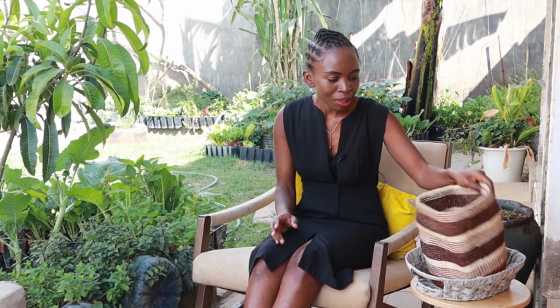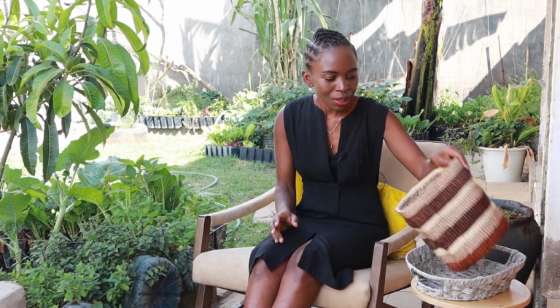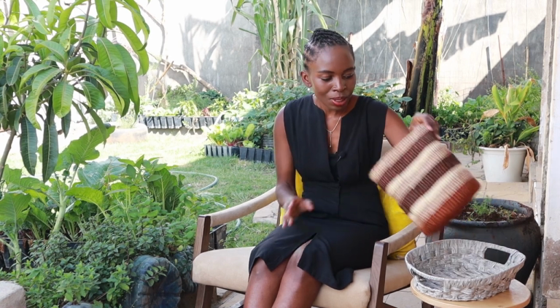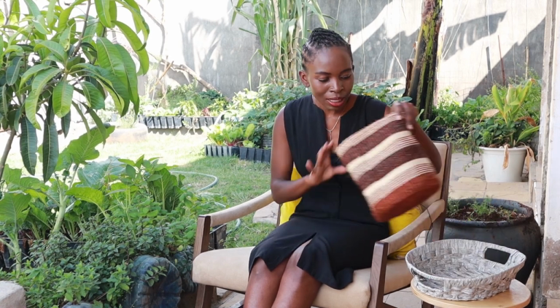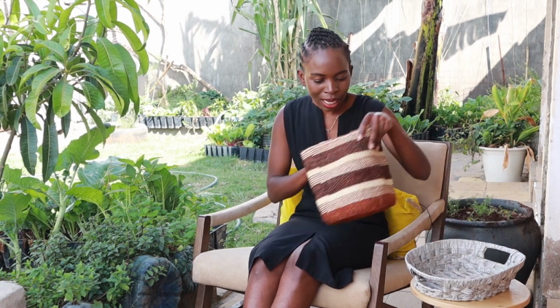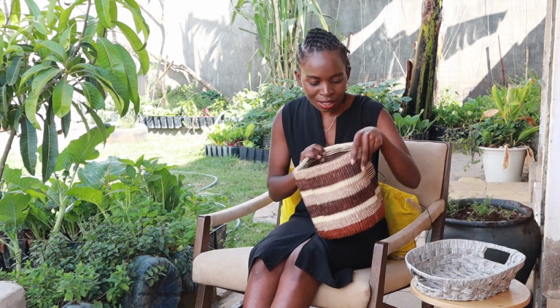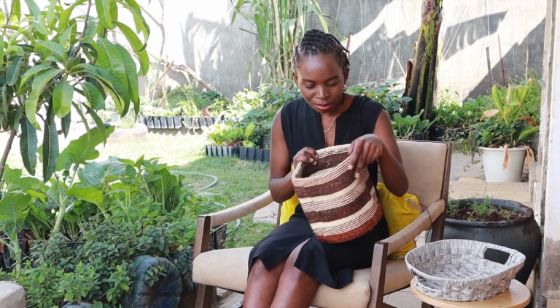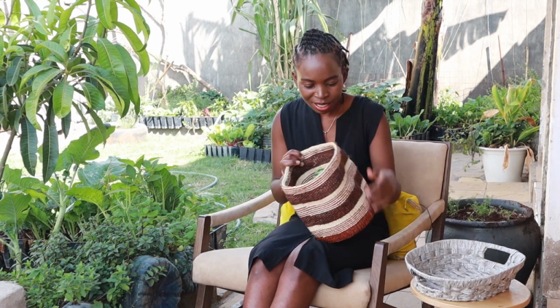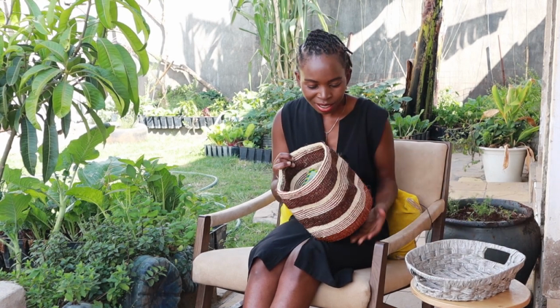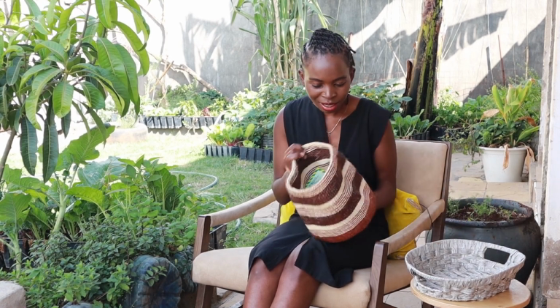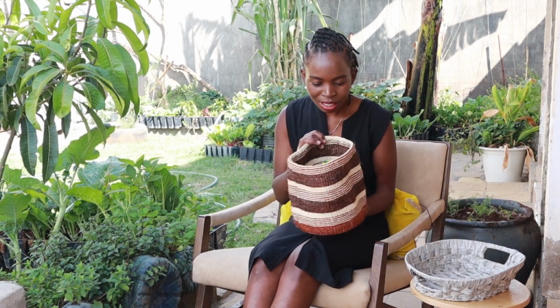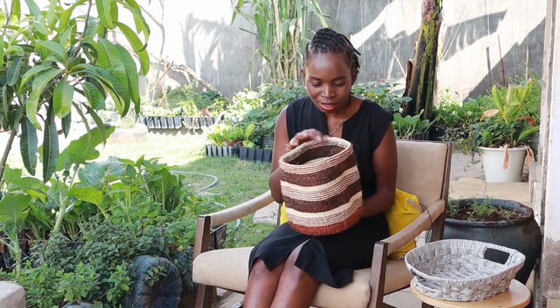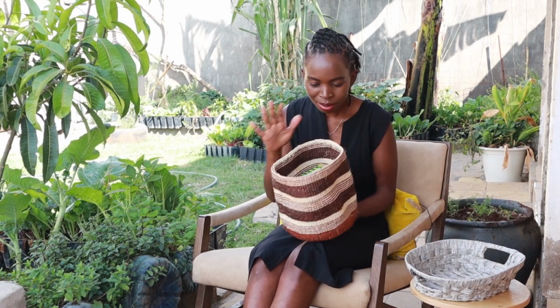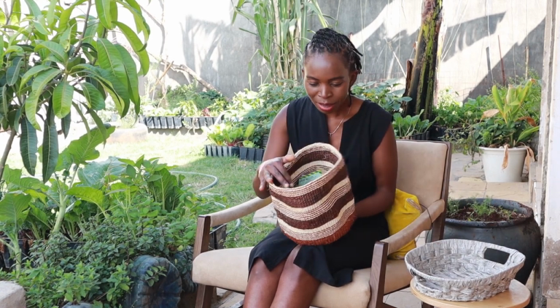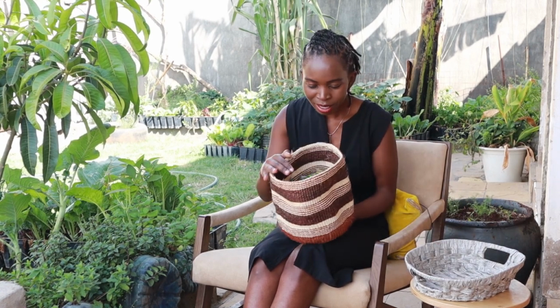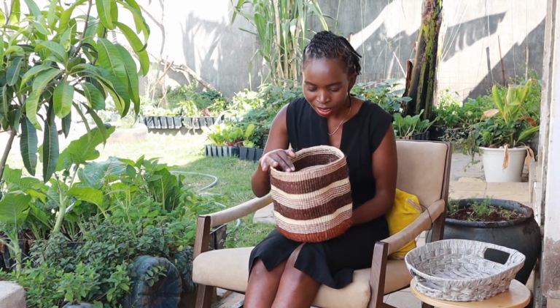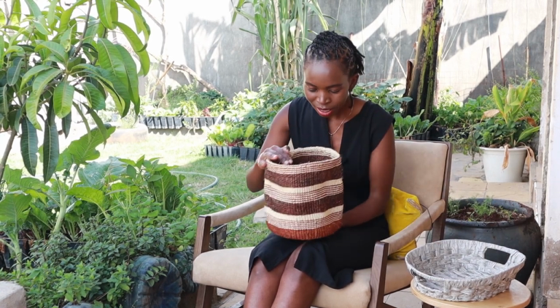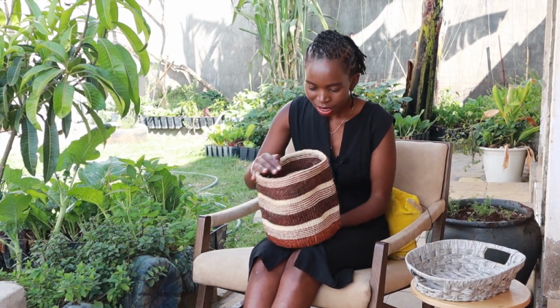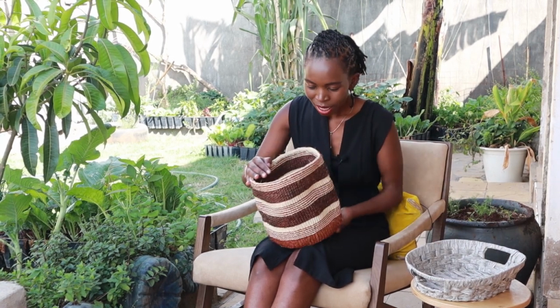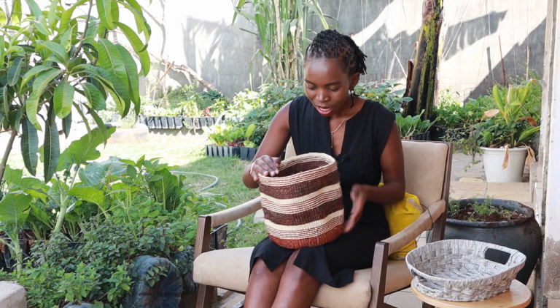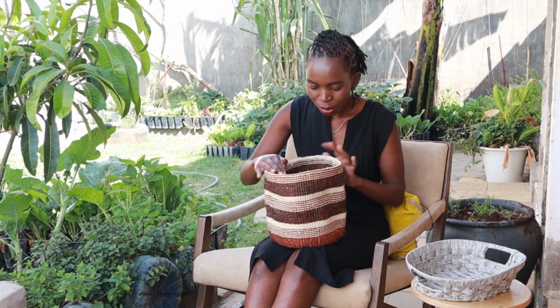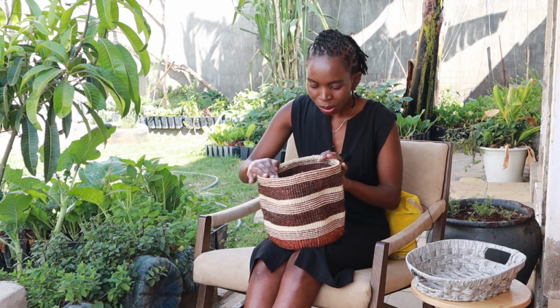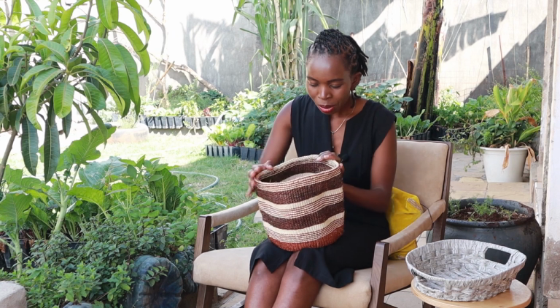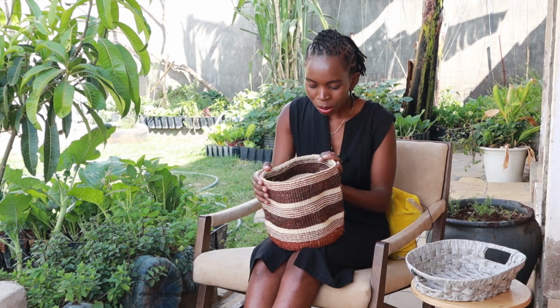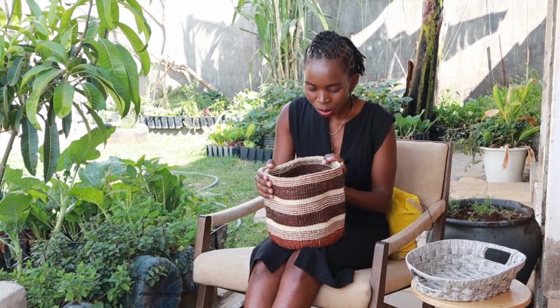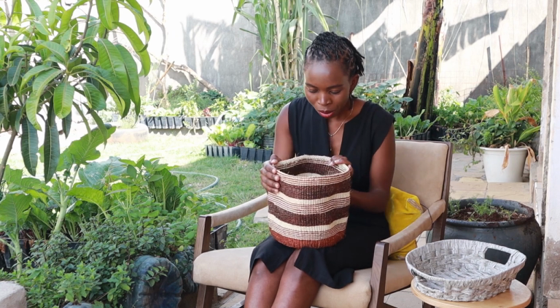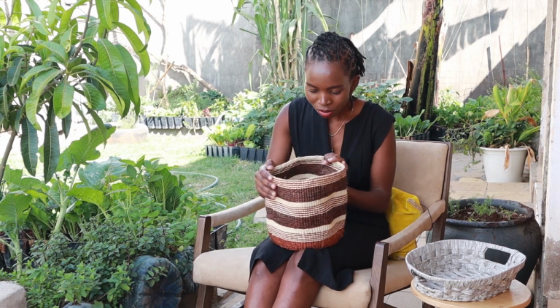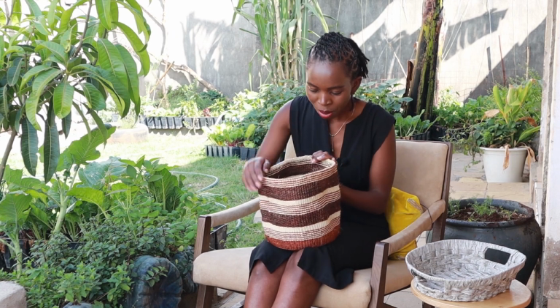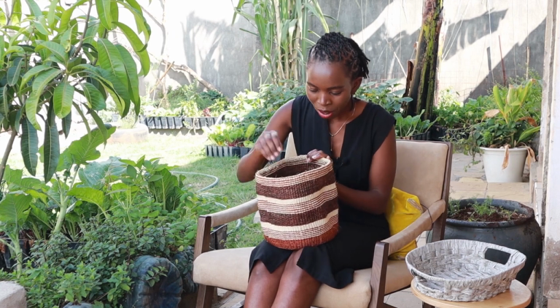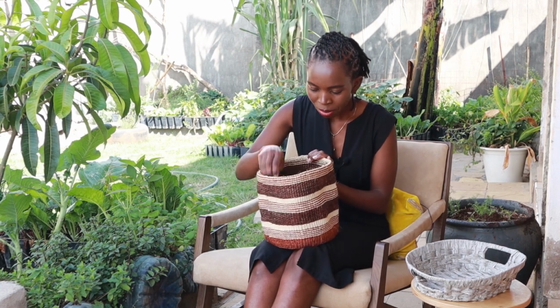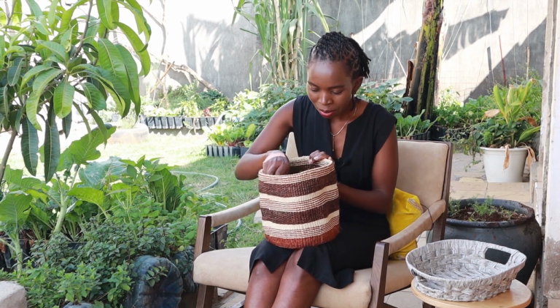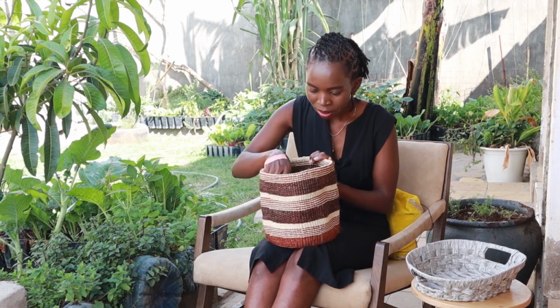I store my seeds in this basket and we'll go through all of them one by one.